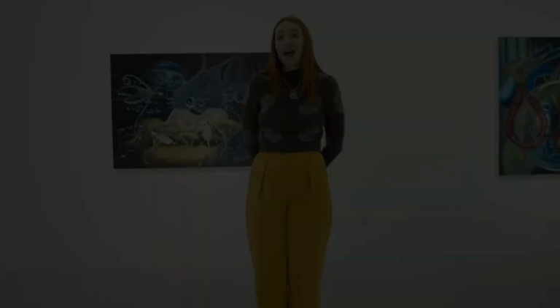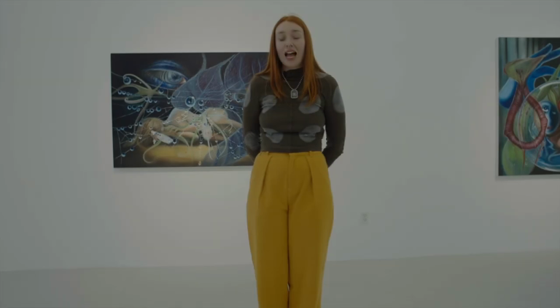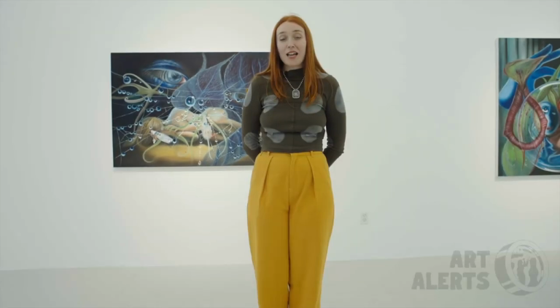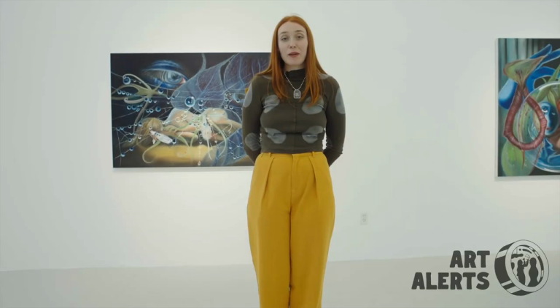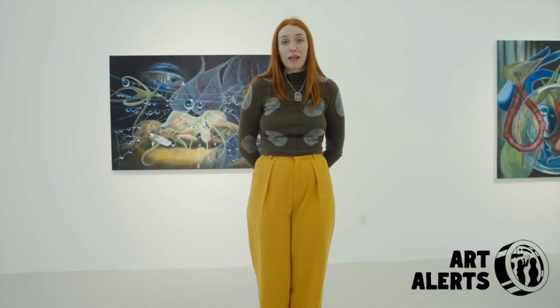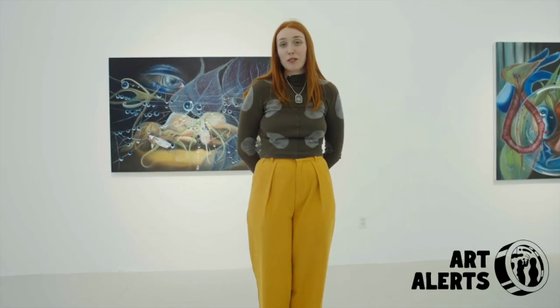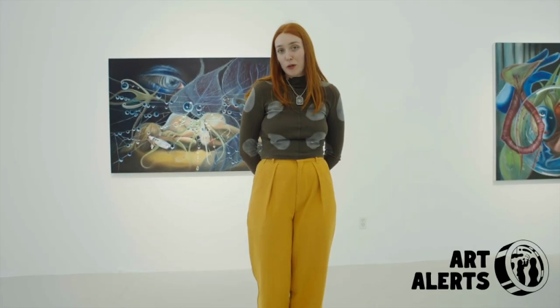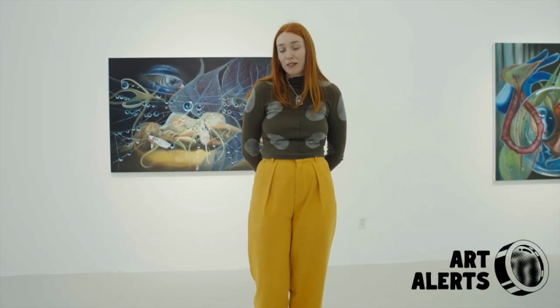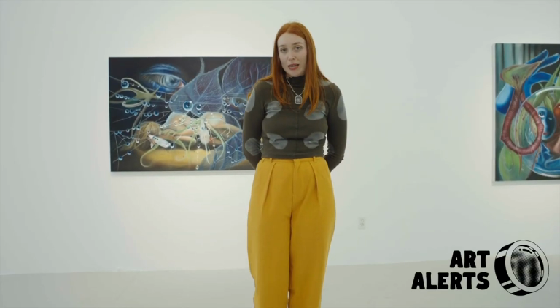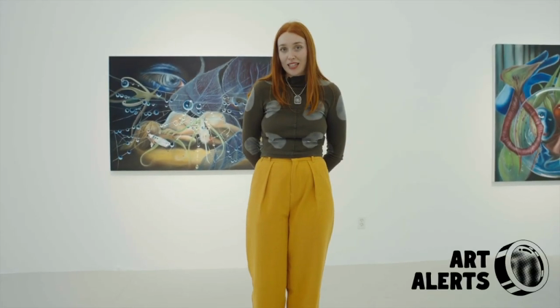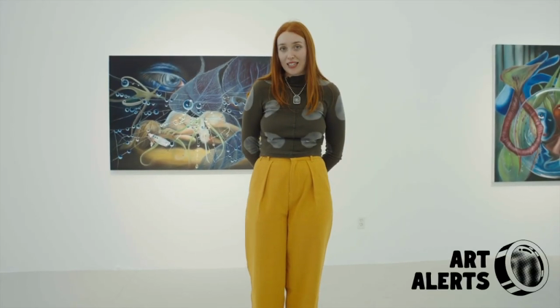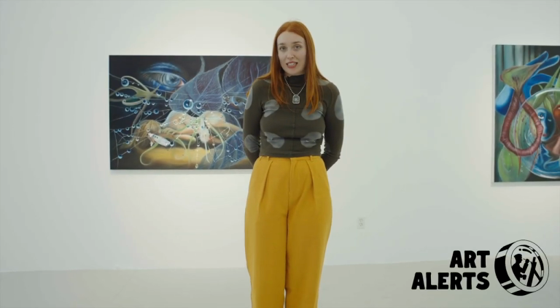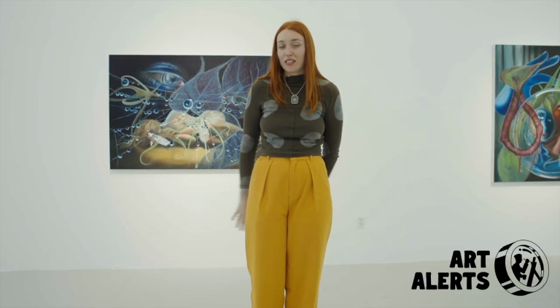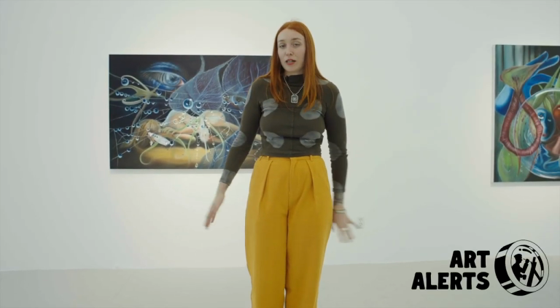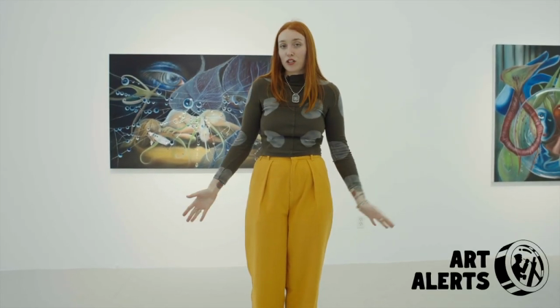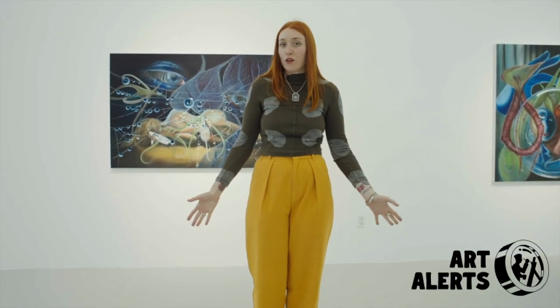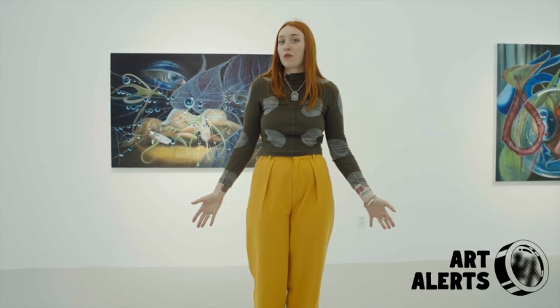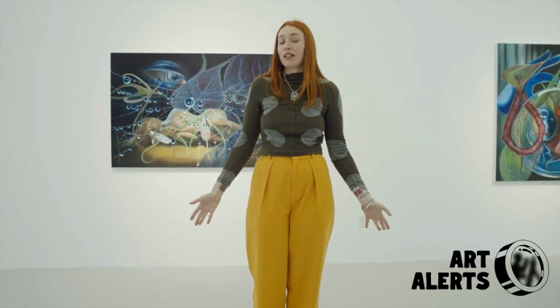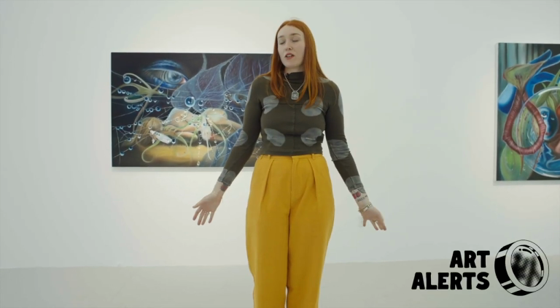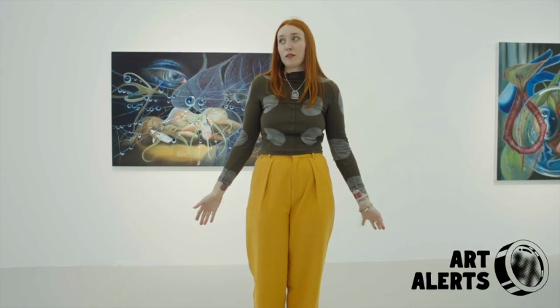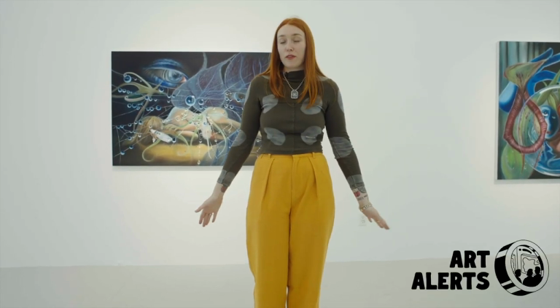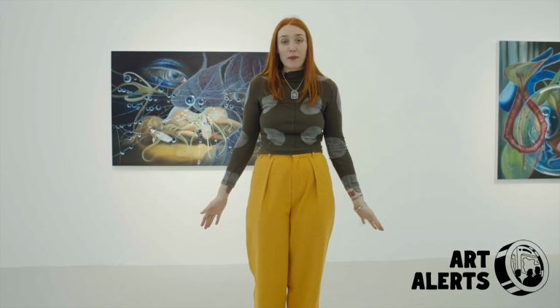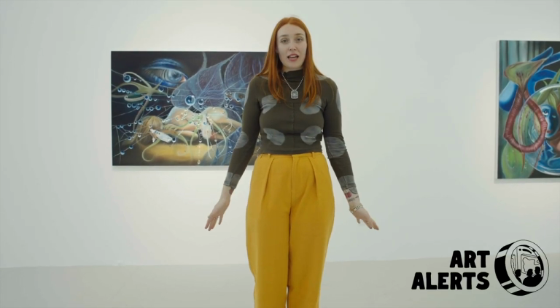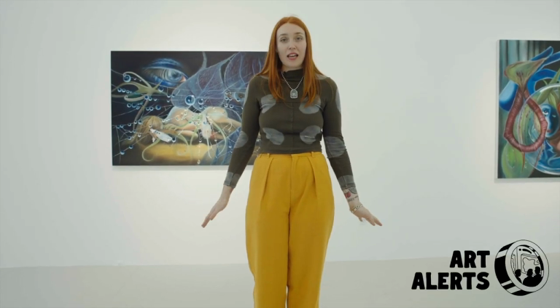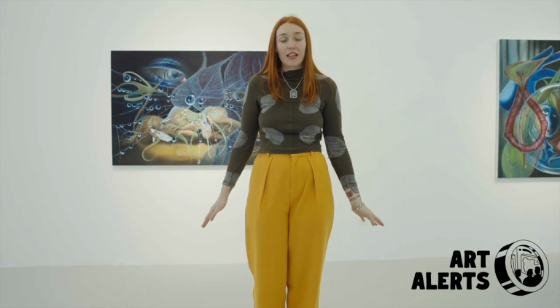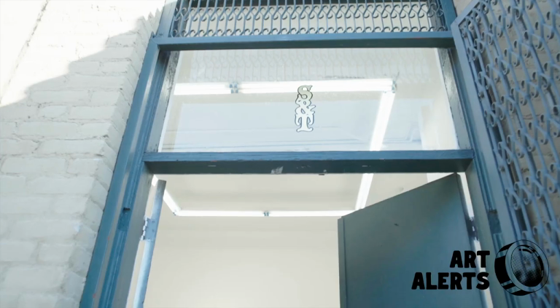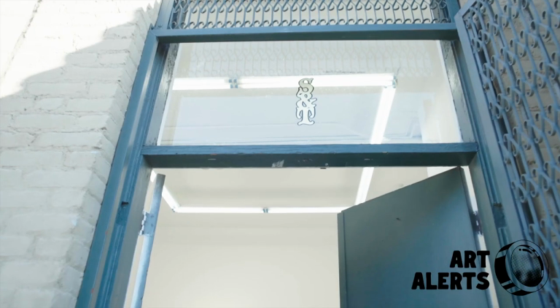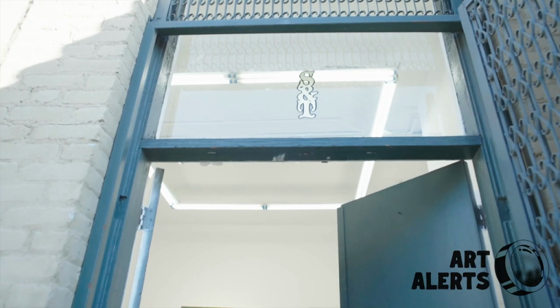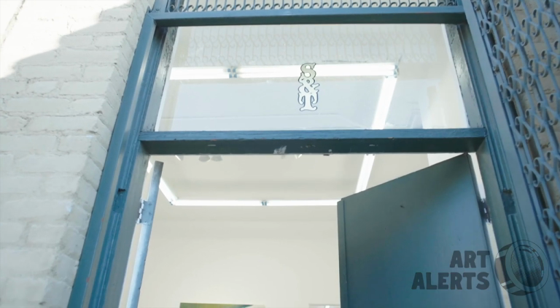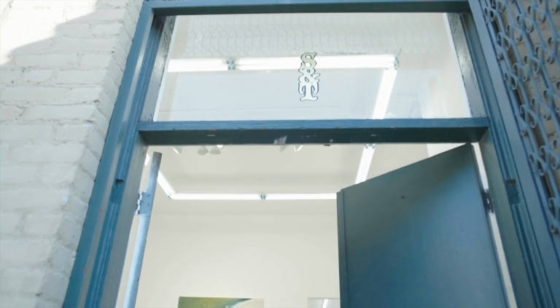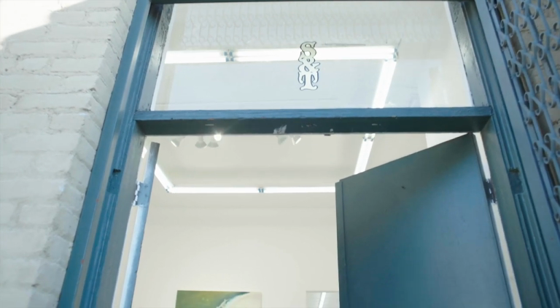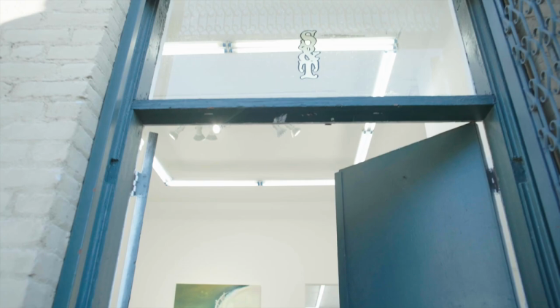Hi, my name is Miranda Bick. This is my show. It's called Mother, May I? And we're at Sew and Taylor.